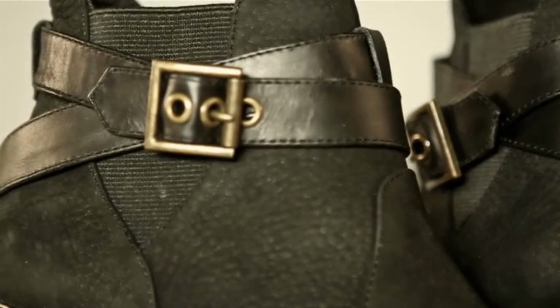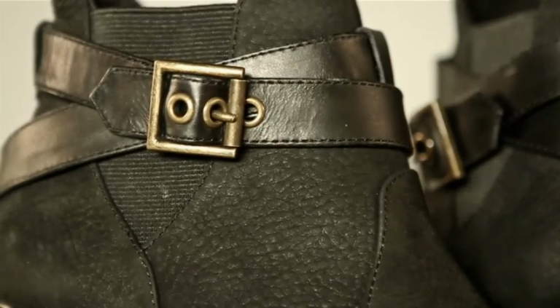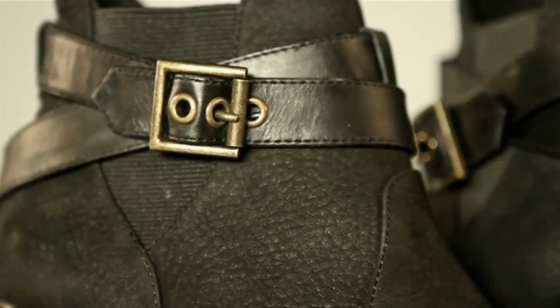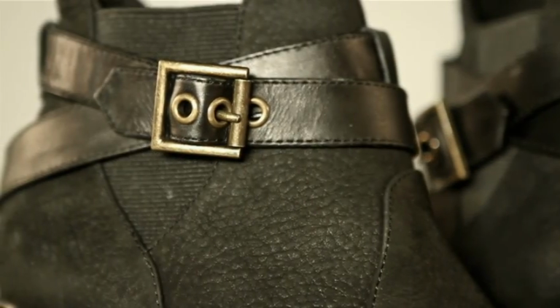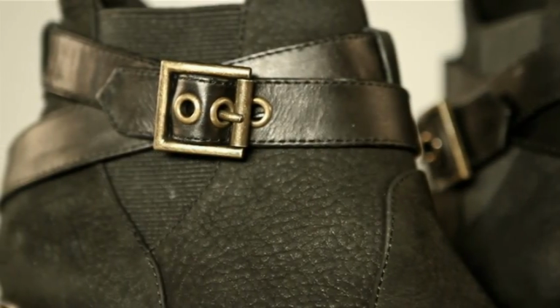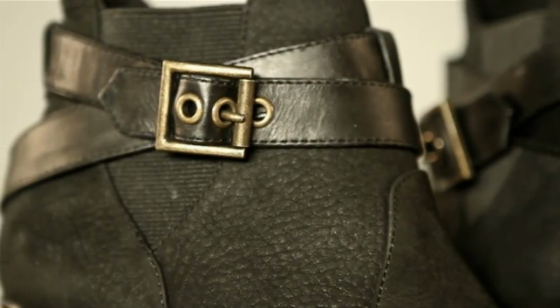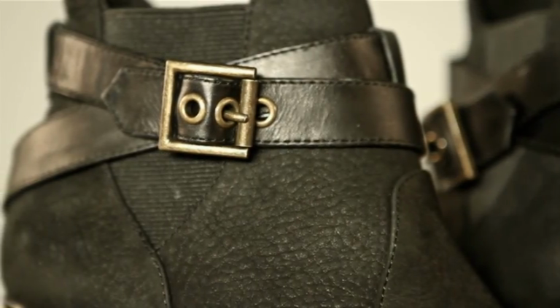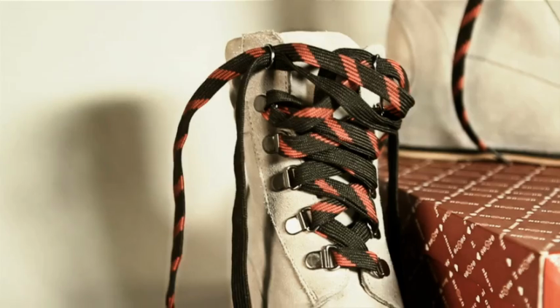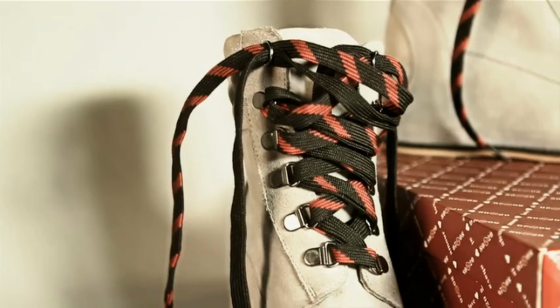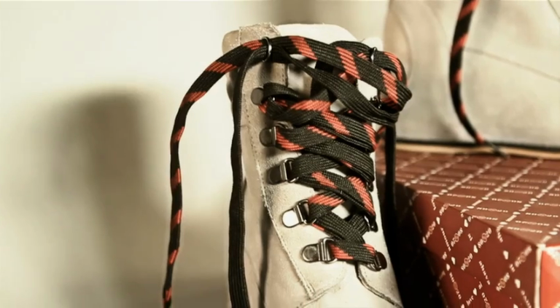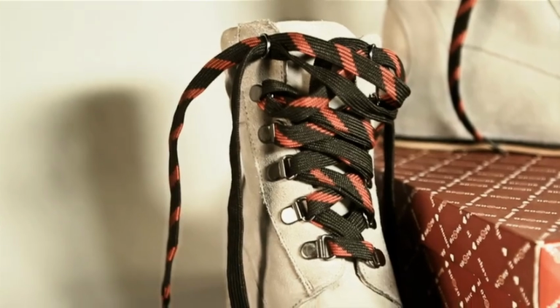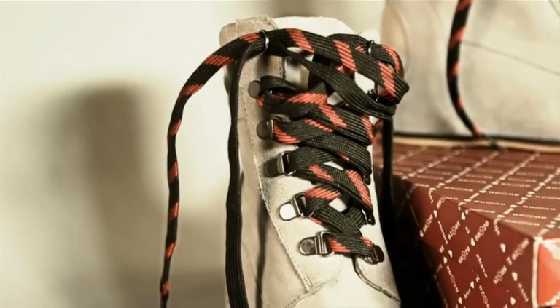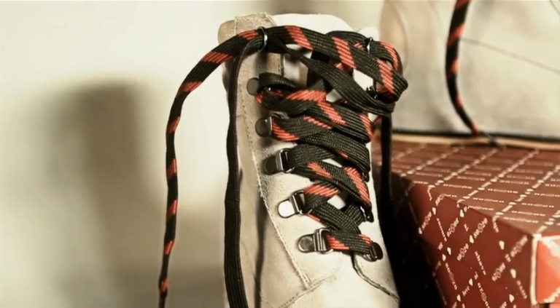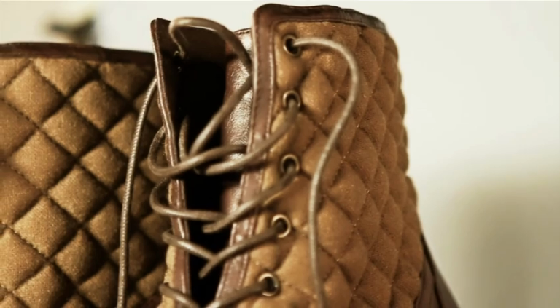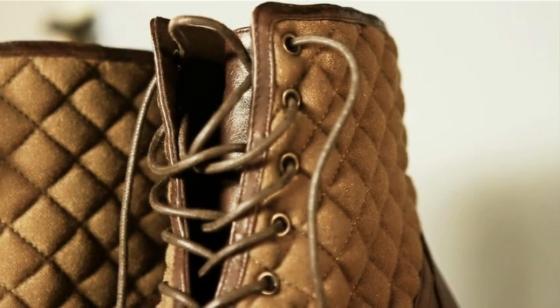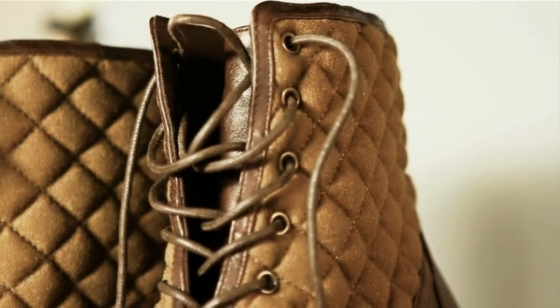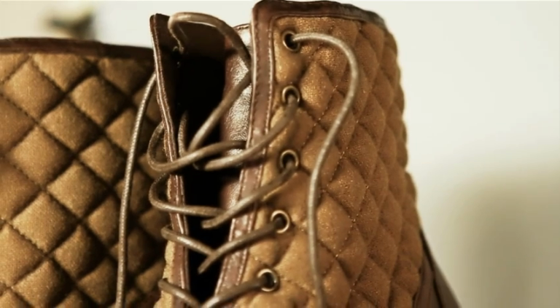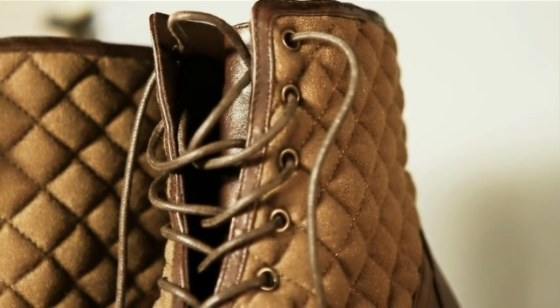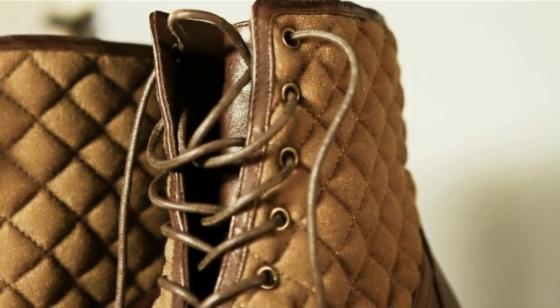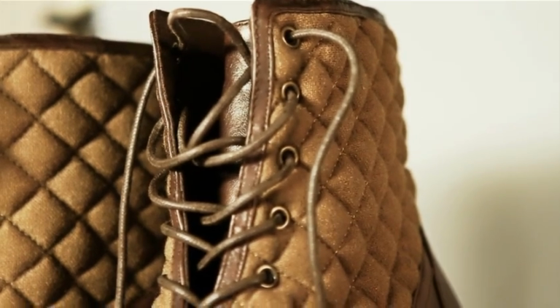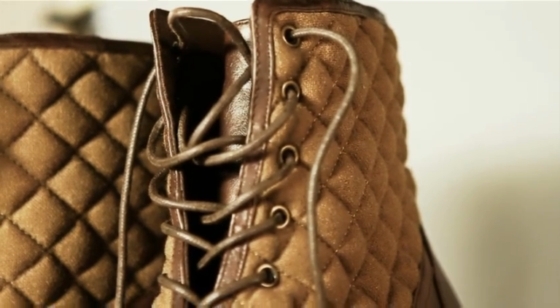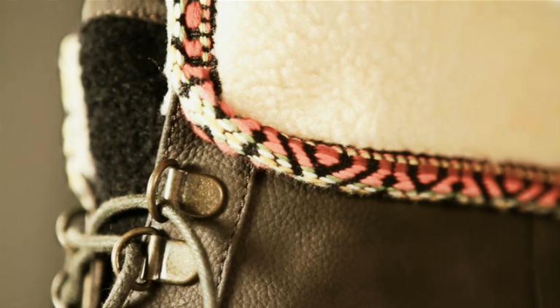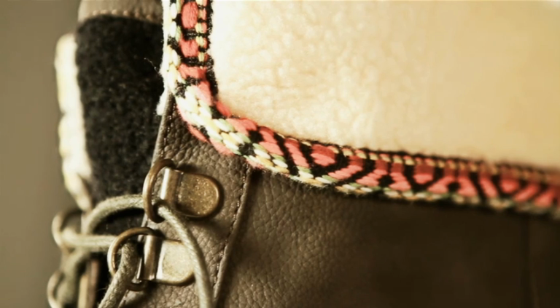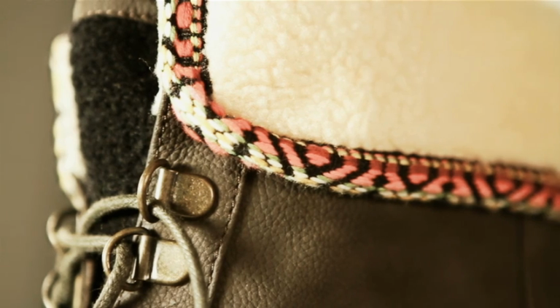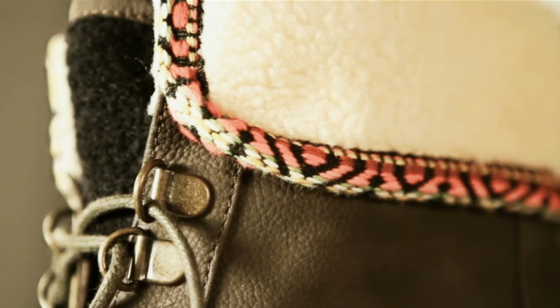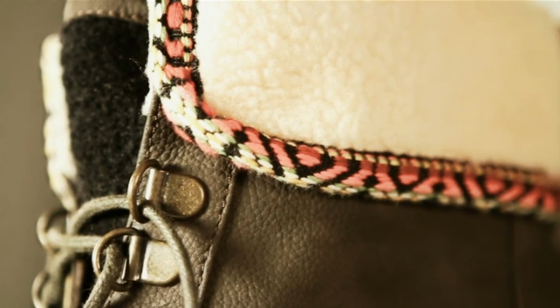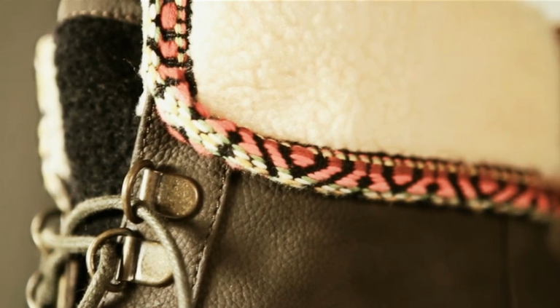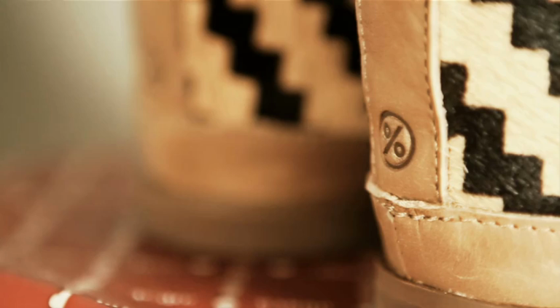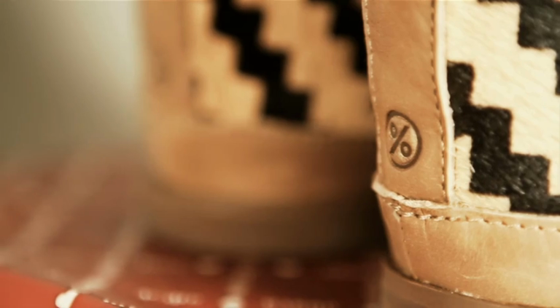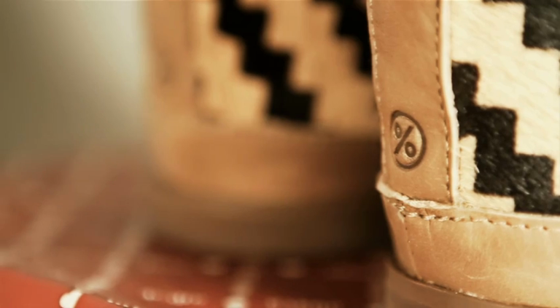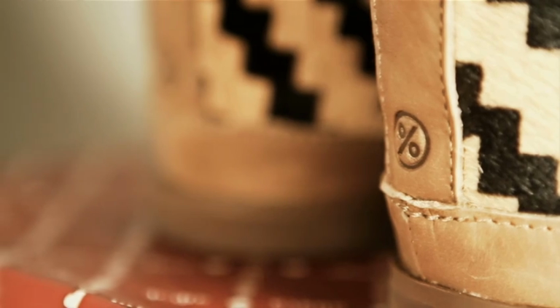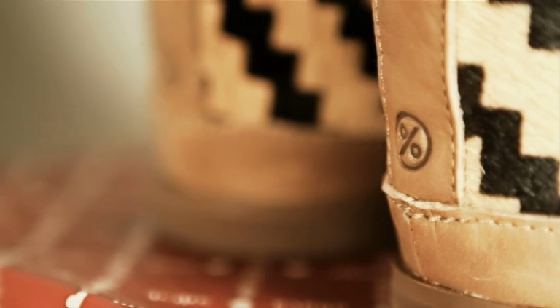Thanks for checking in to this week's Ladies Biowire, and for more fantastic footwear check out the 80-20 brand page.